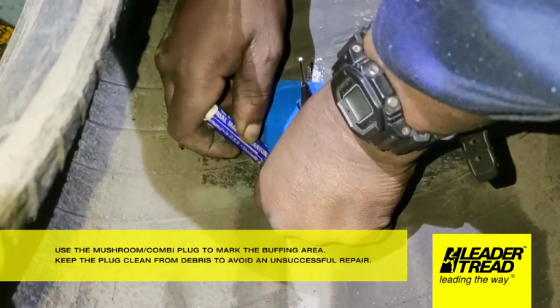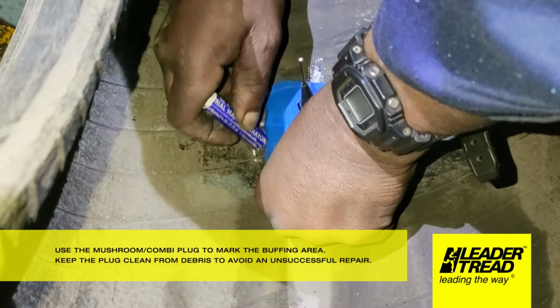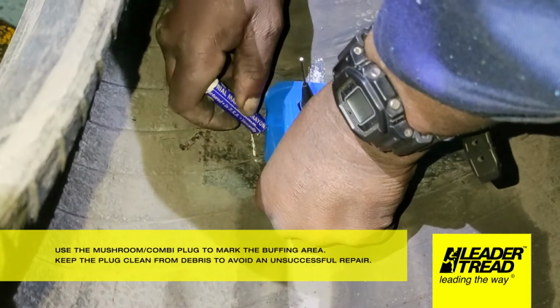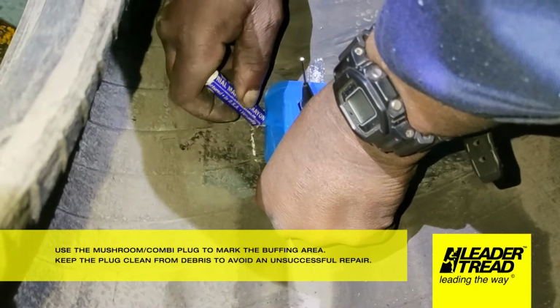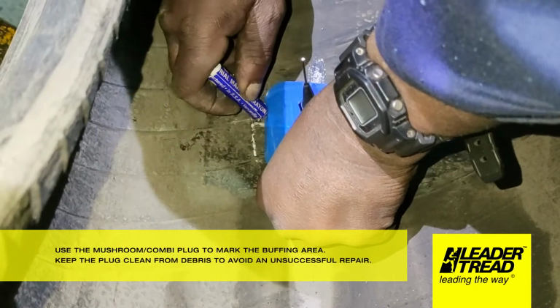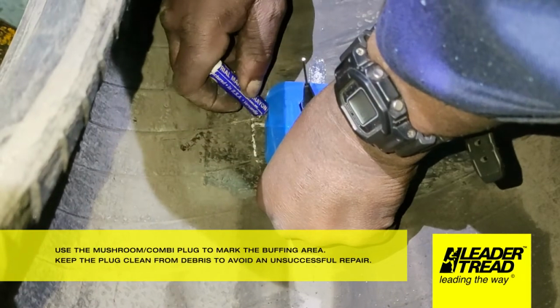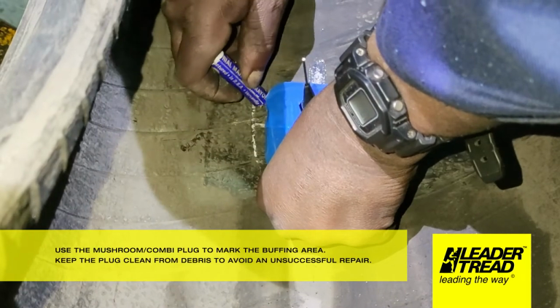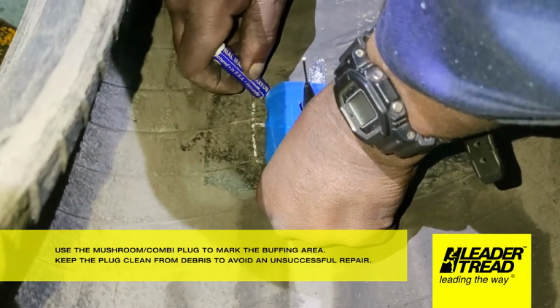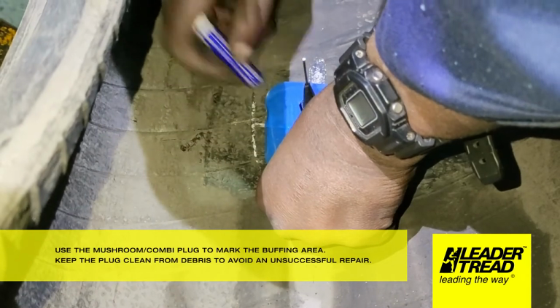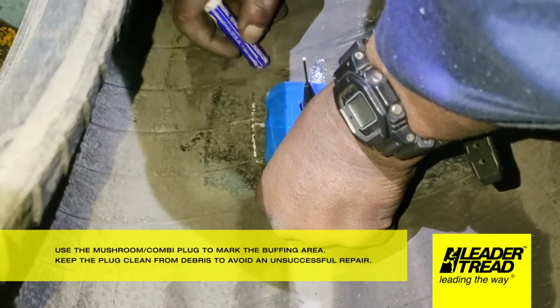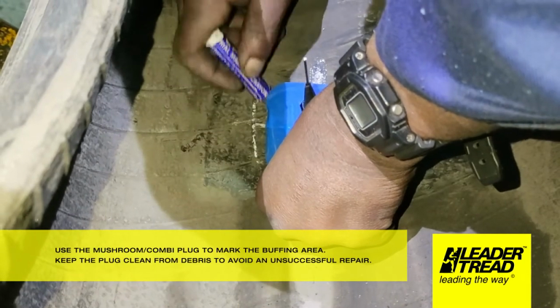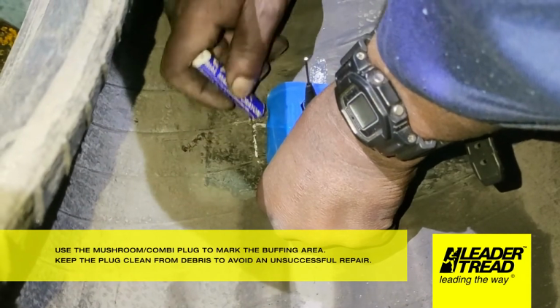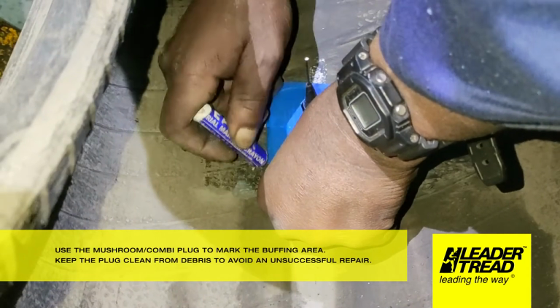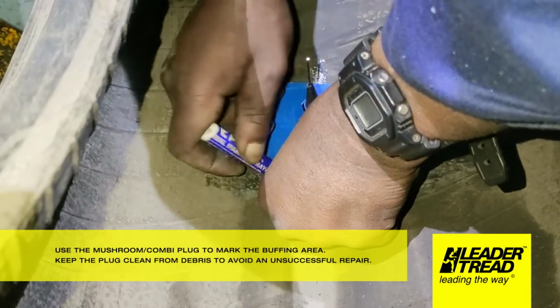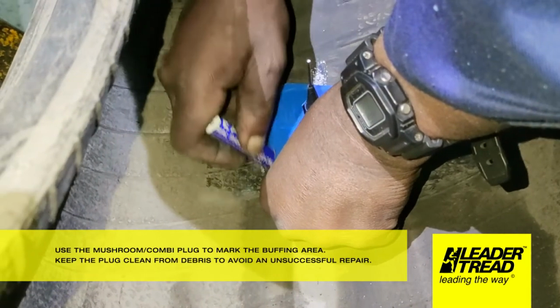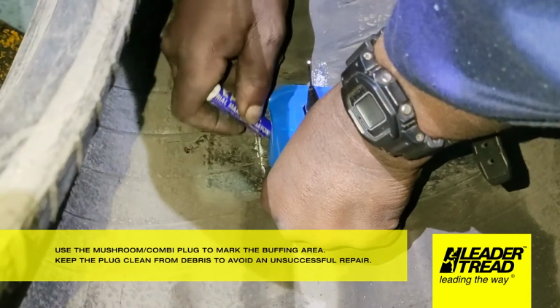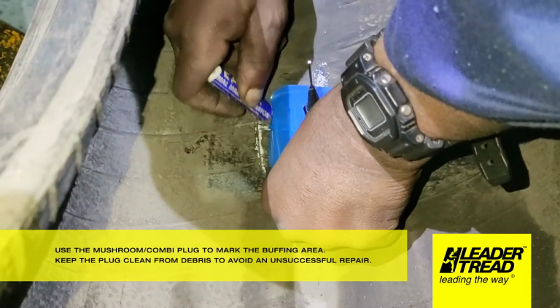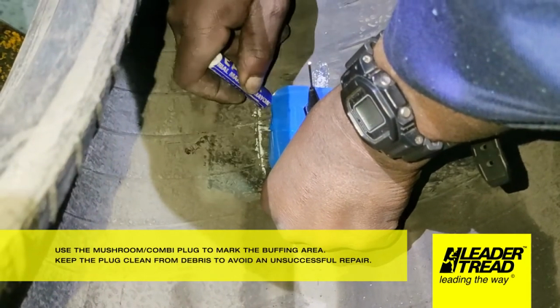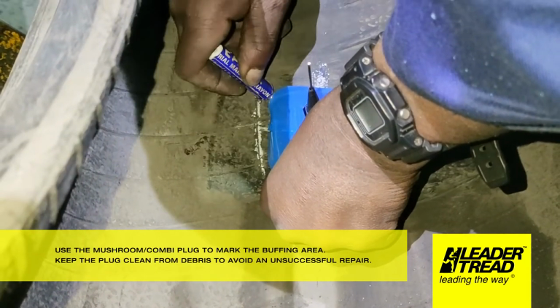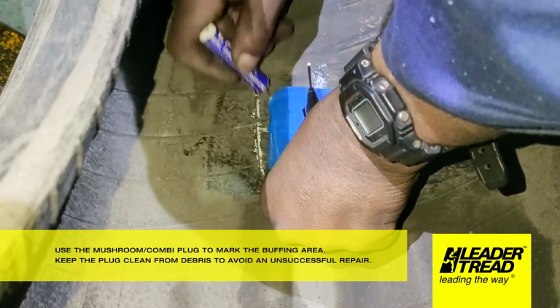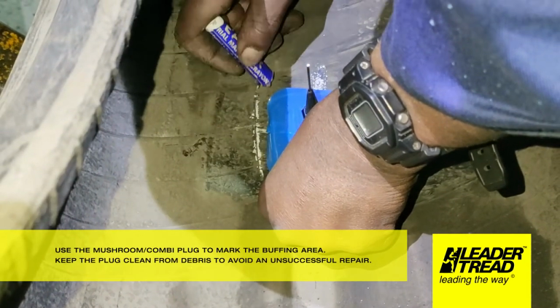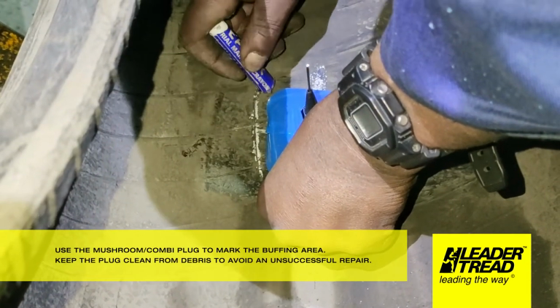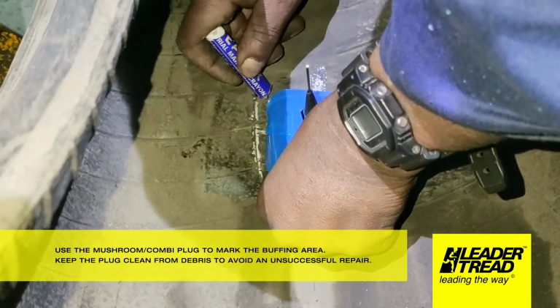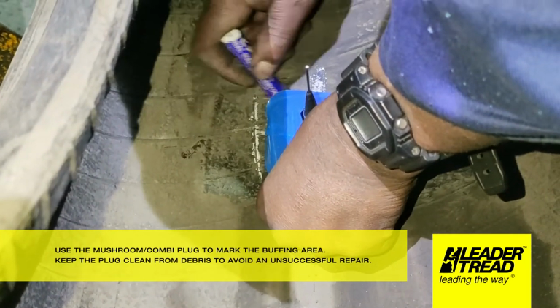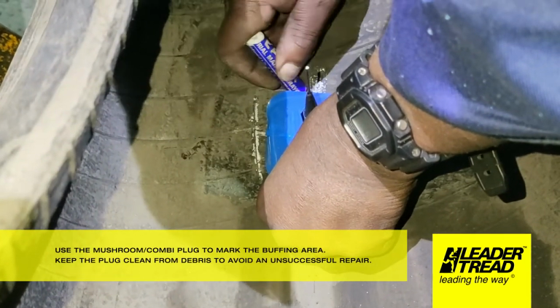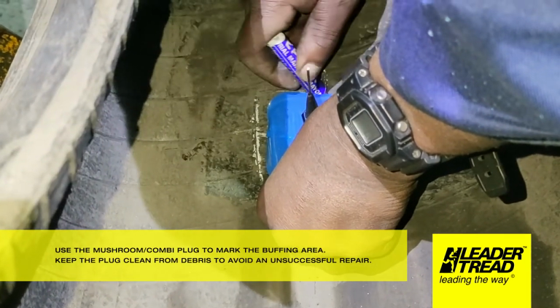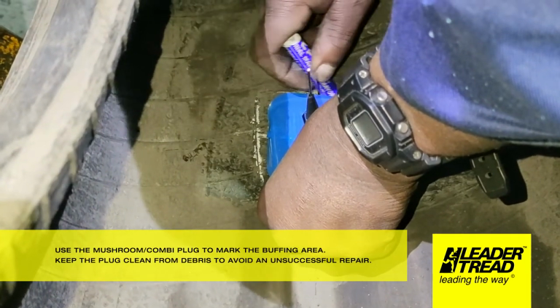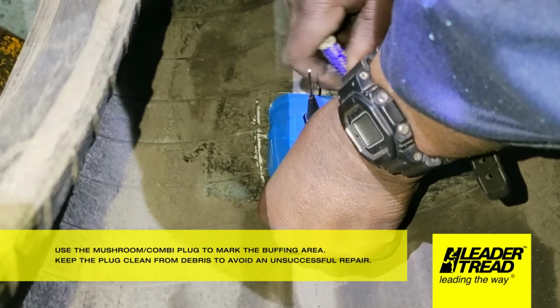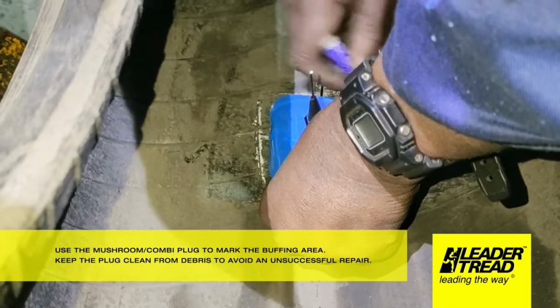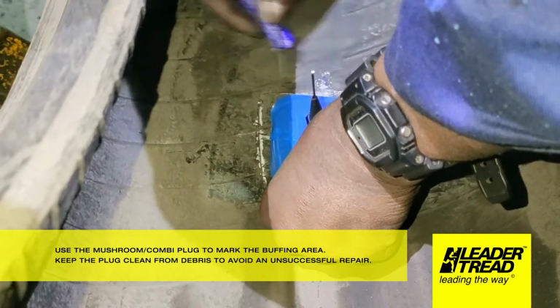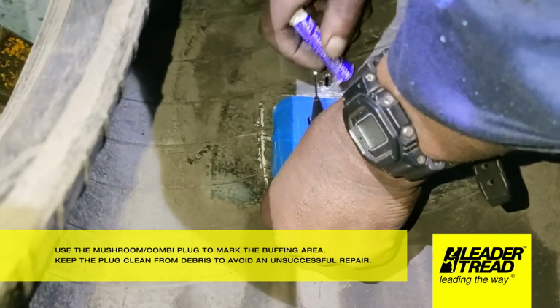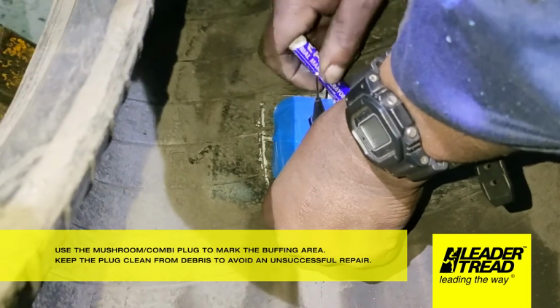Use the mushroom combi plug to mark the buffing area. Keep the plug clean from debris to avoid an unsuccessful repair.